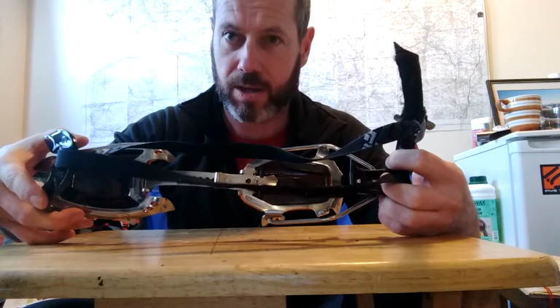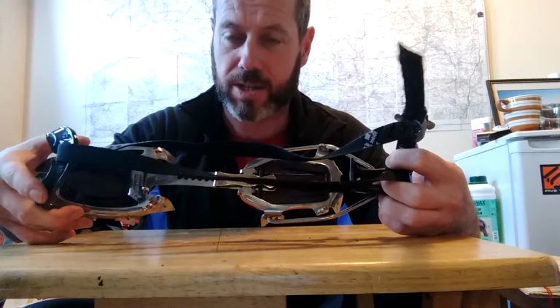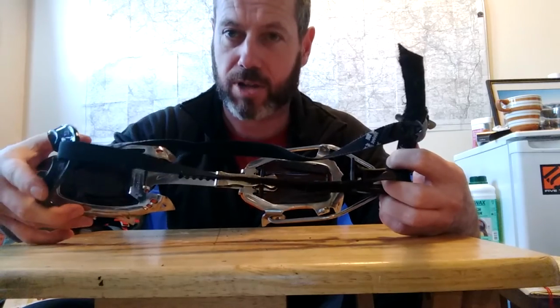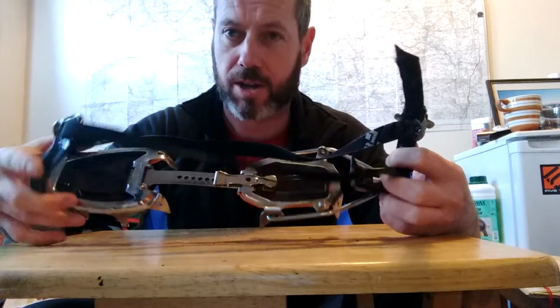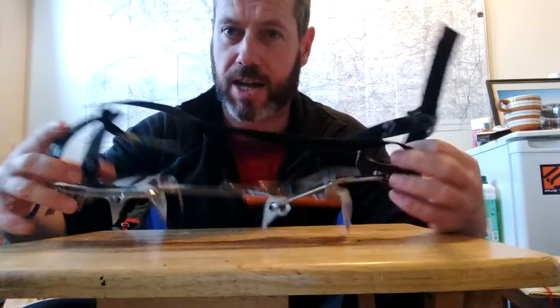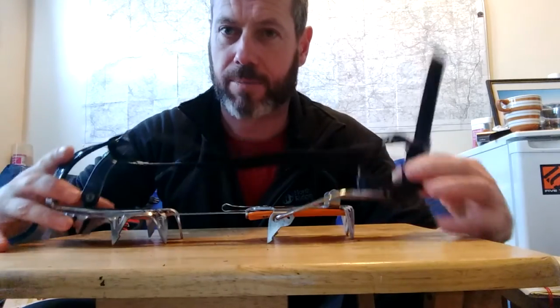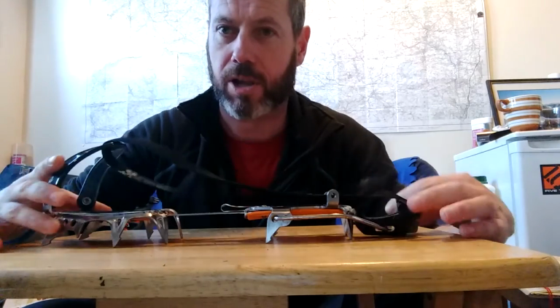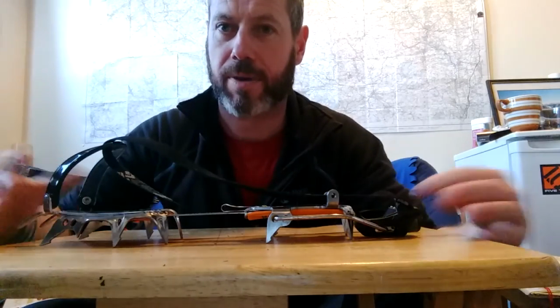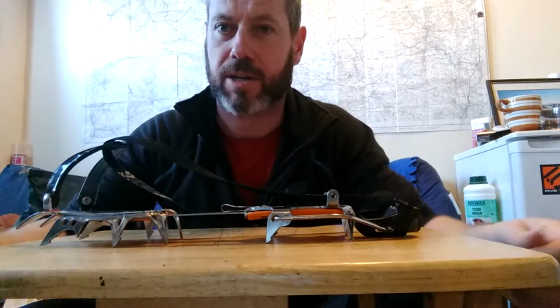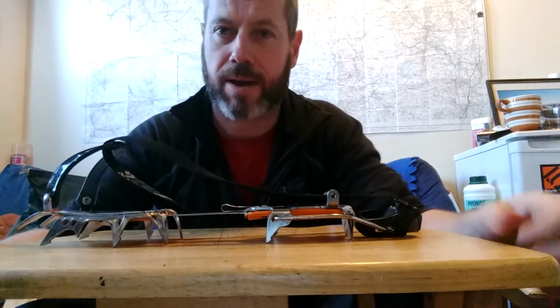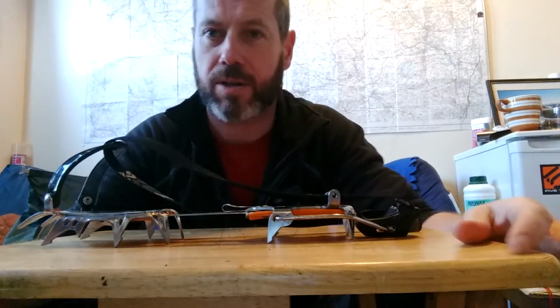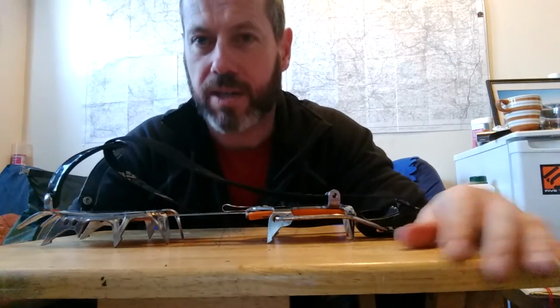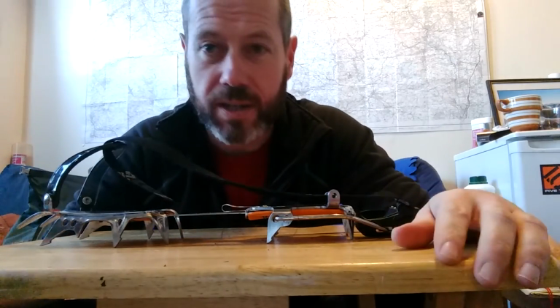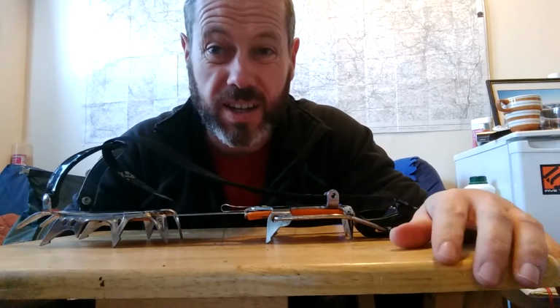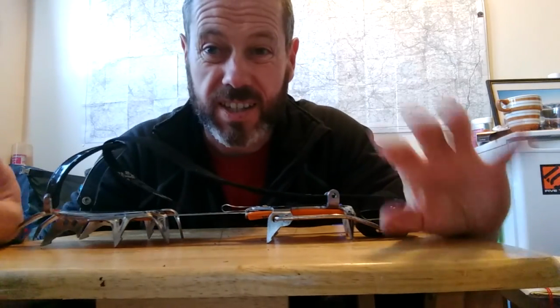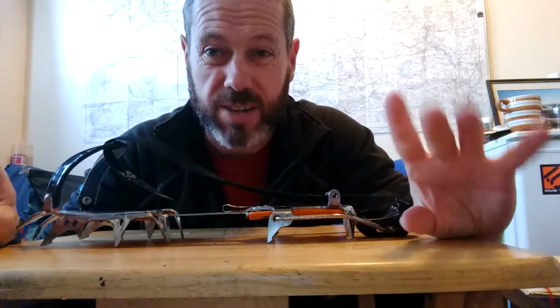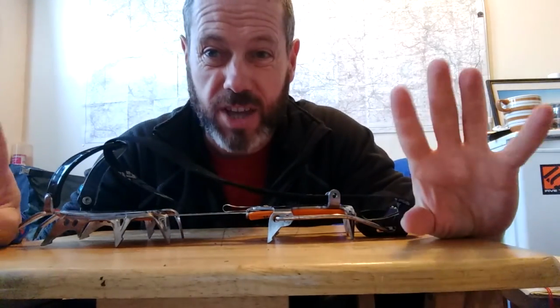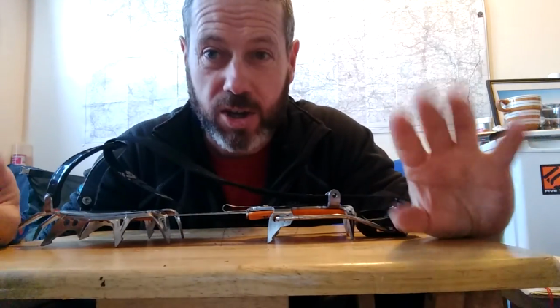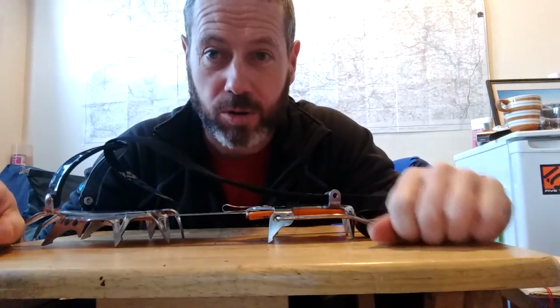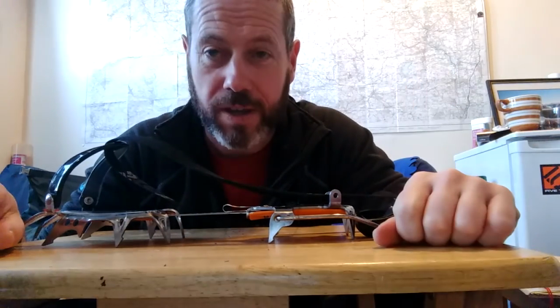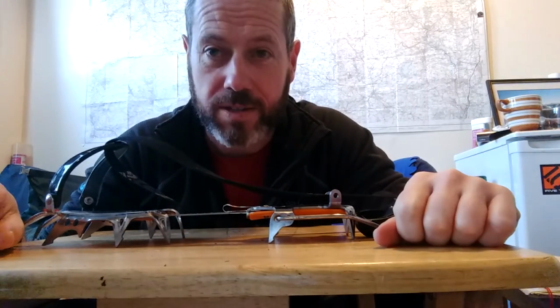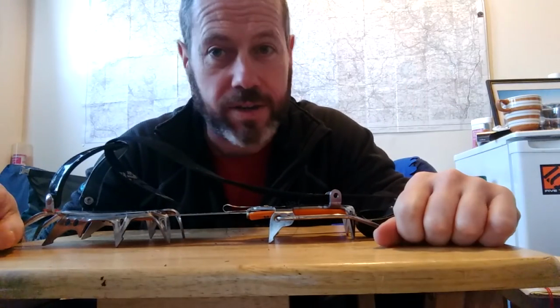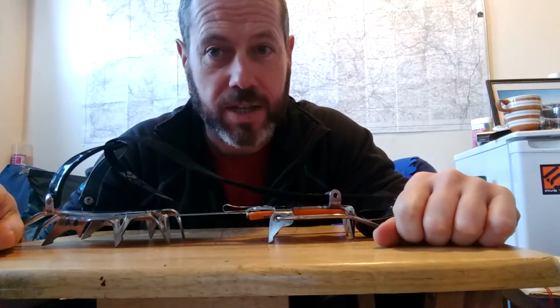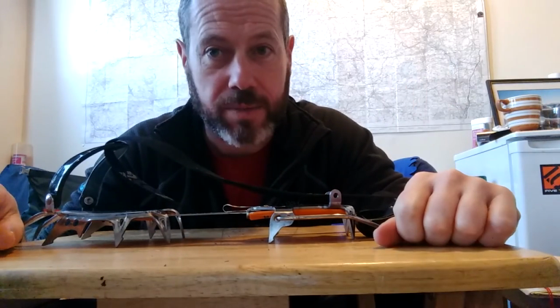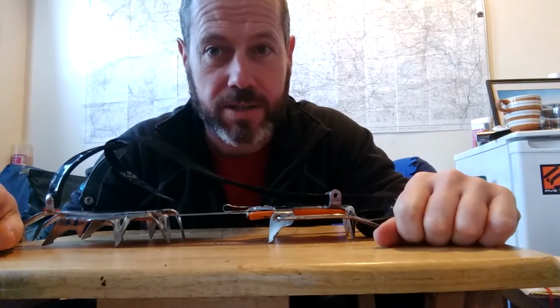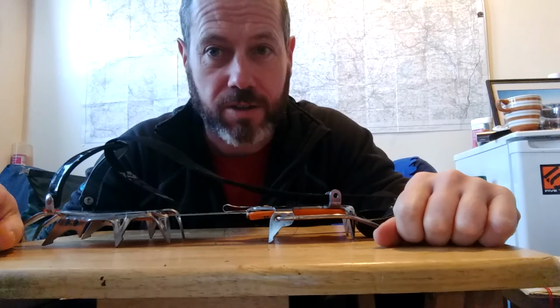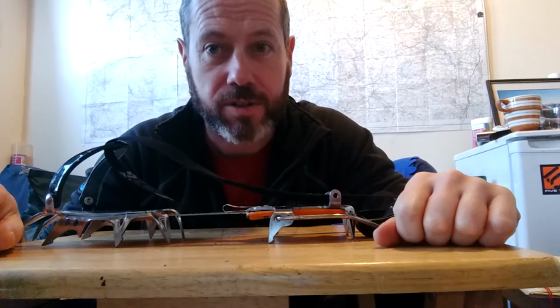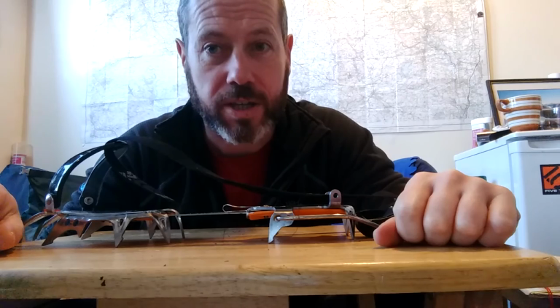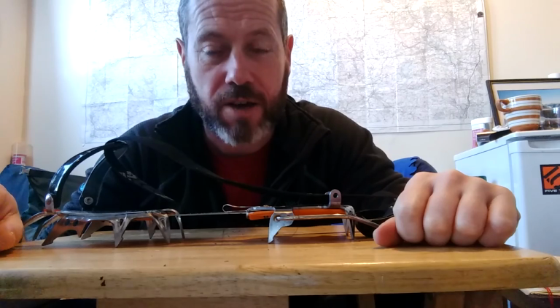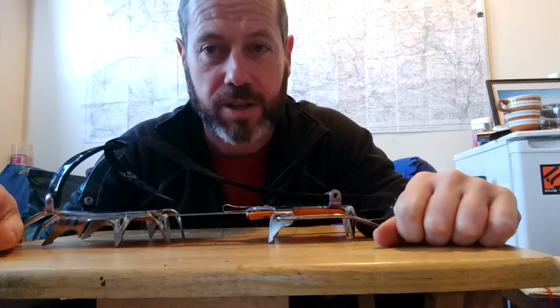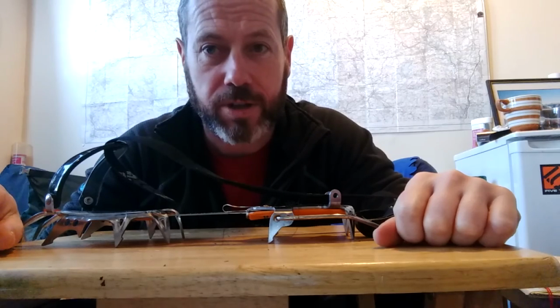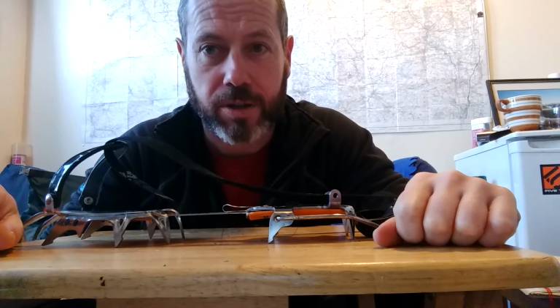It saves a lot of time, a lot of messing about, and it saves you getting cold fingers having to take your mitts off because you can't feel what you're doing.